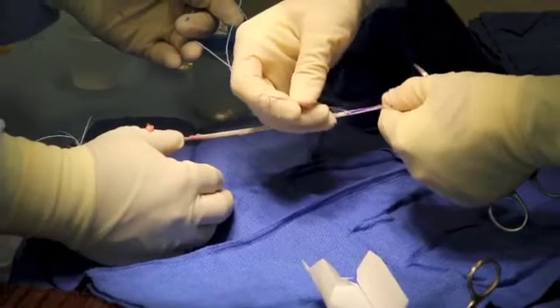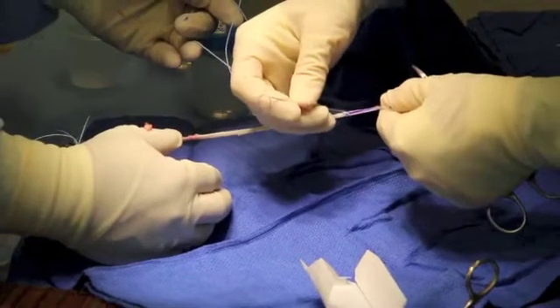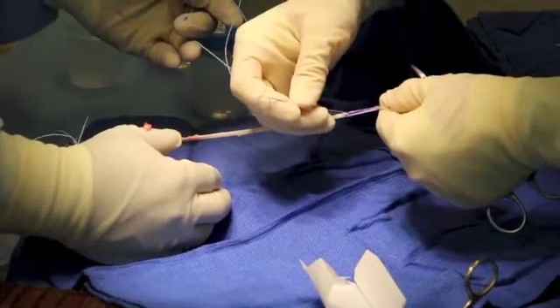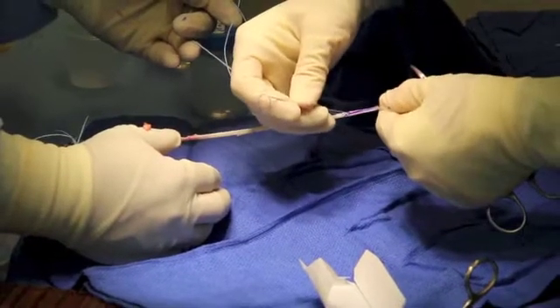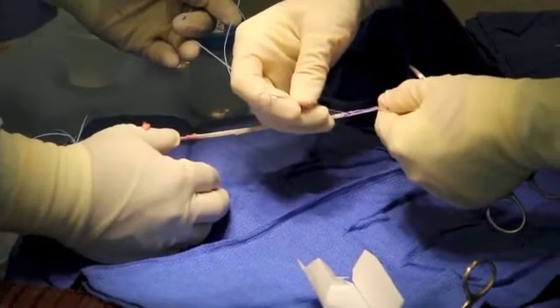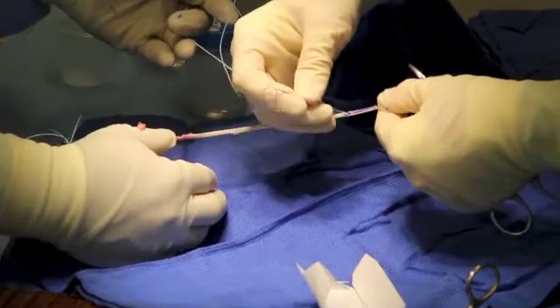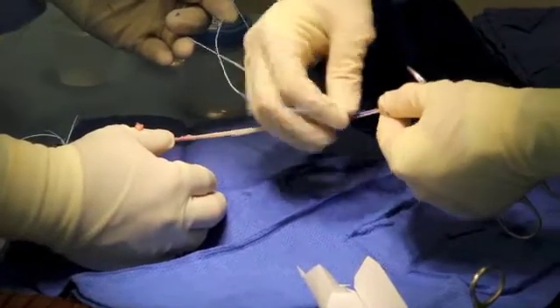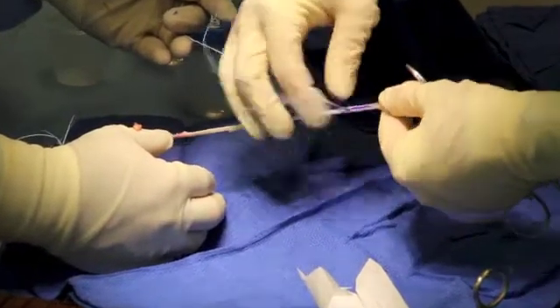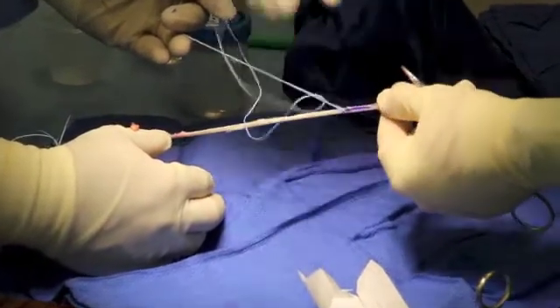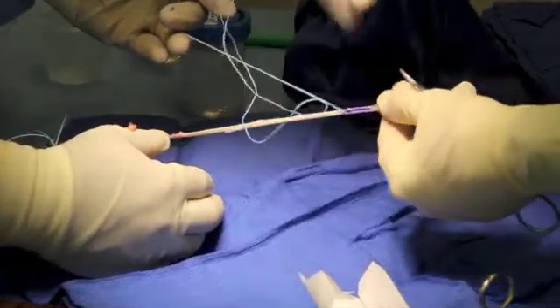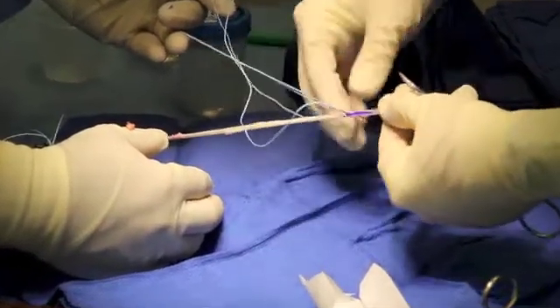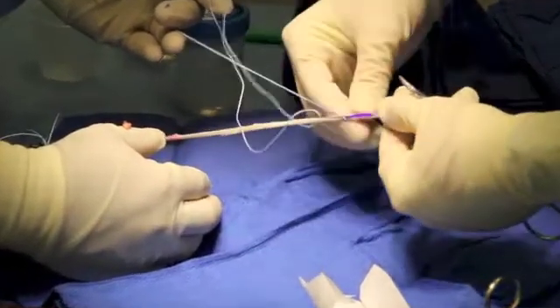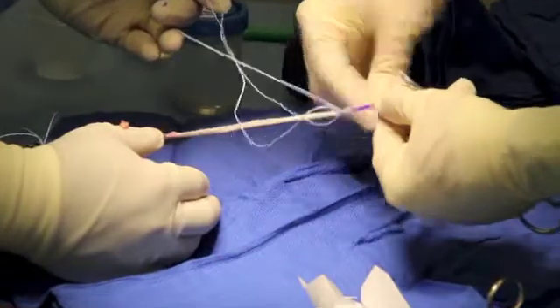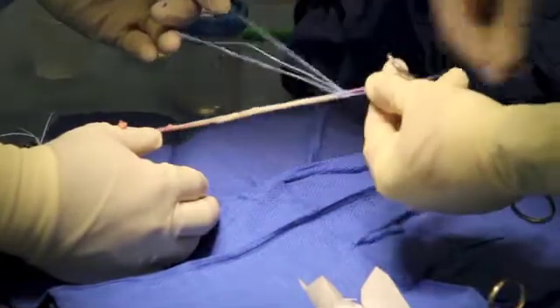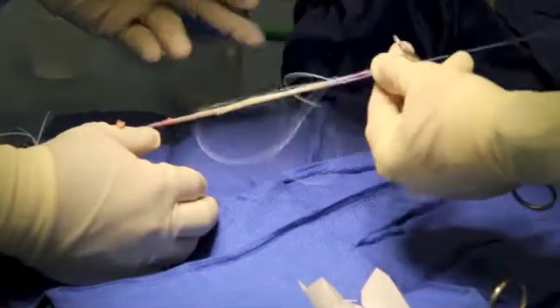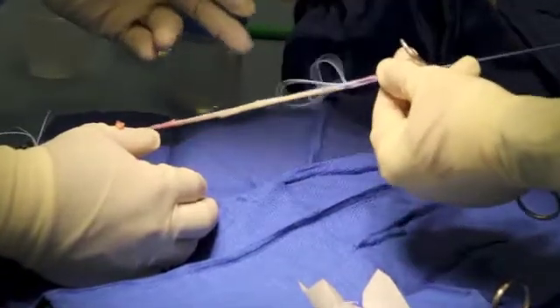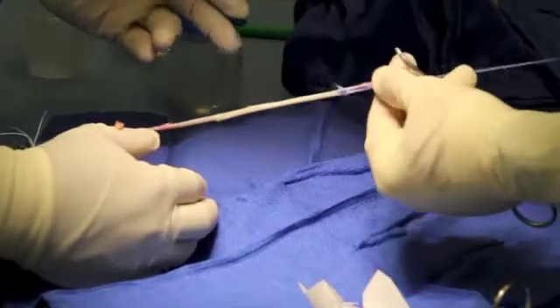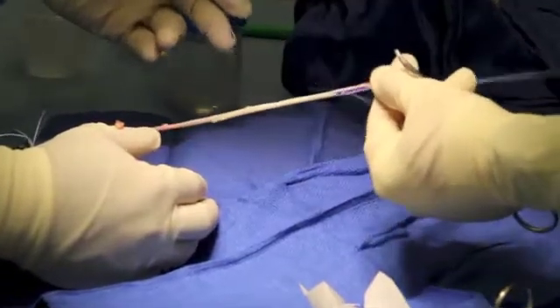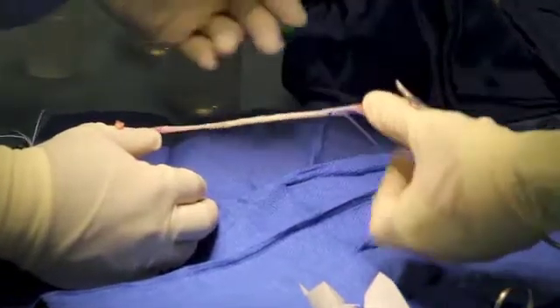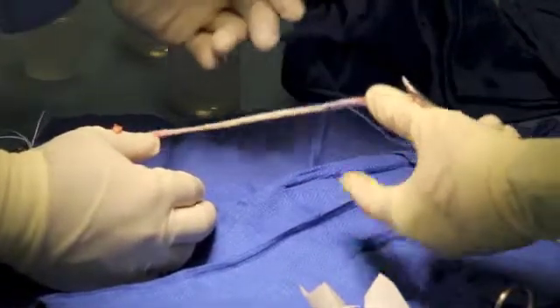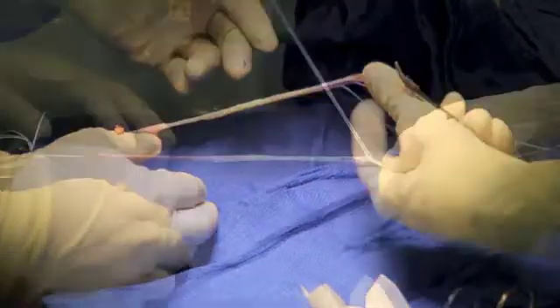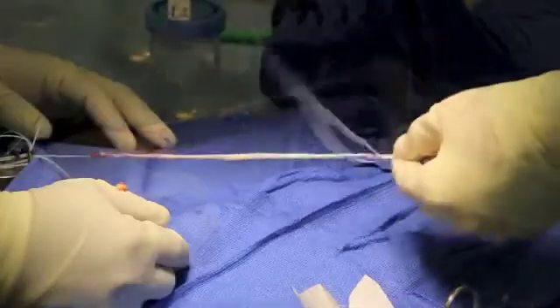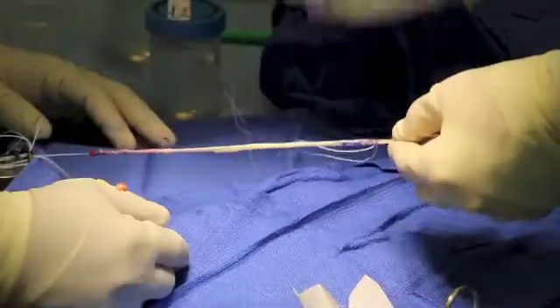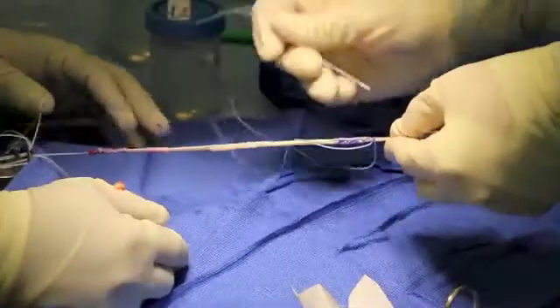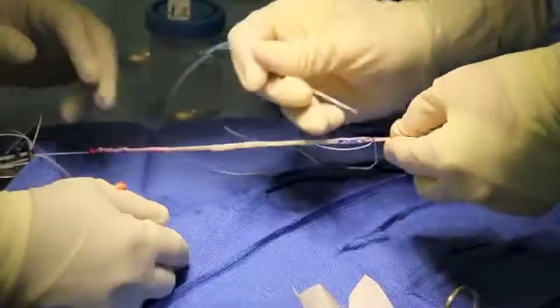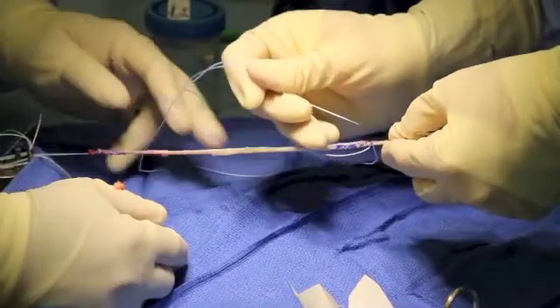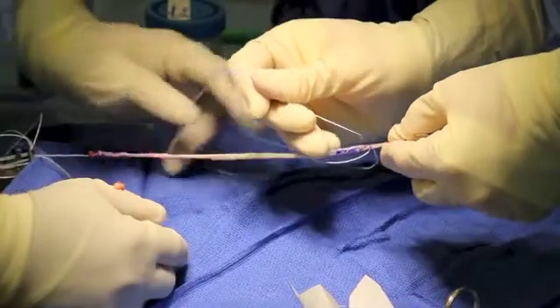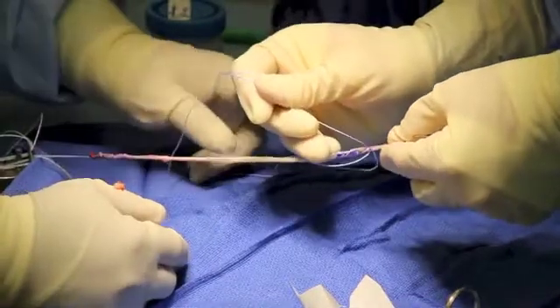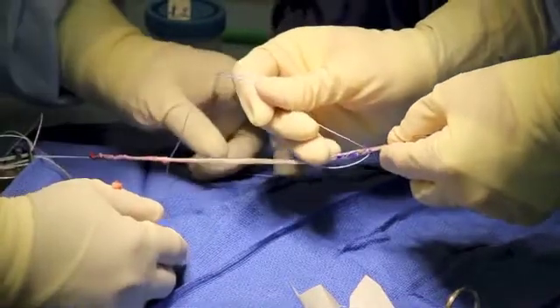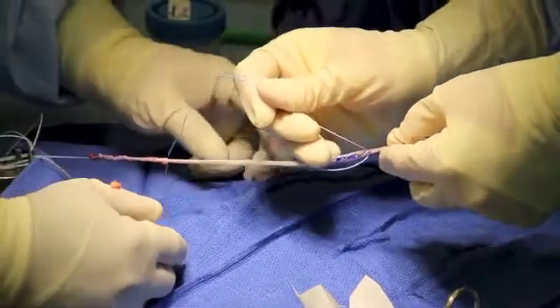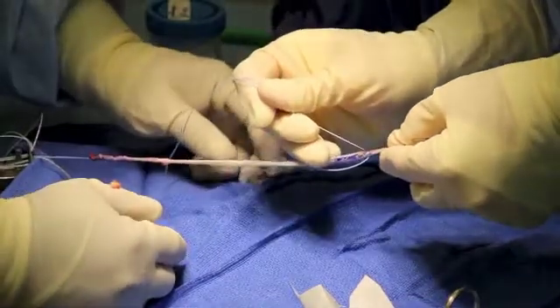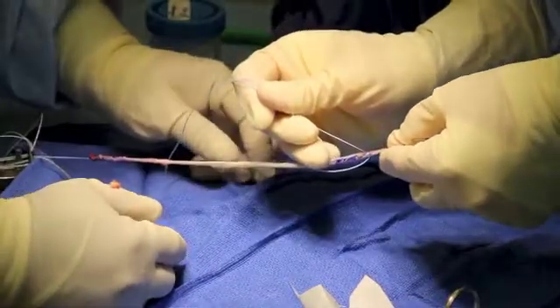First, the gracilis is whip stitched at the free end. After the whip stitch is complete, excess graft can be trimmed.